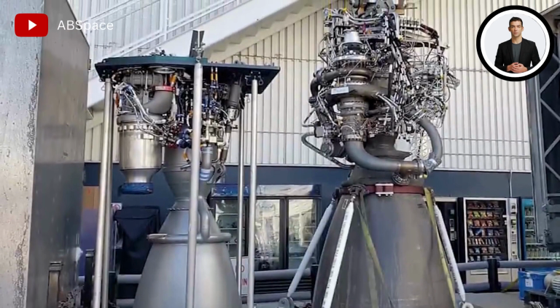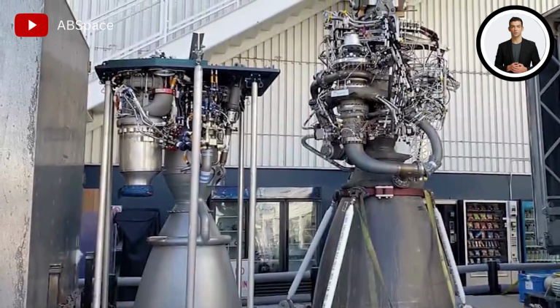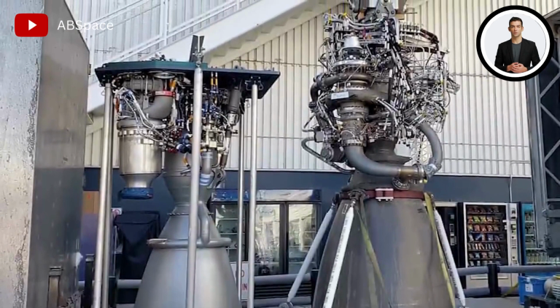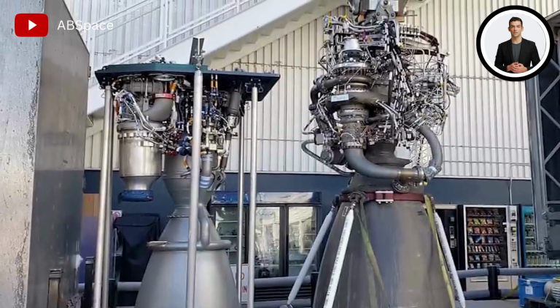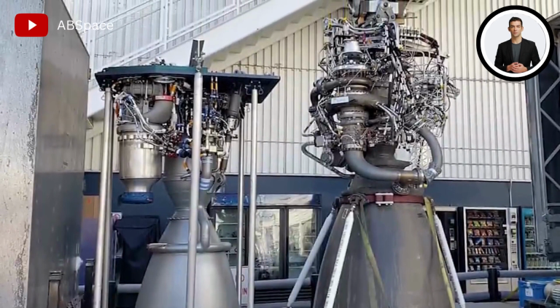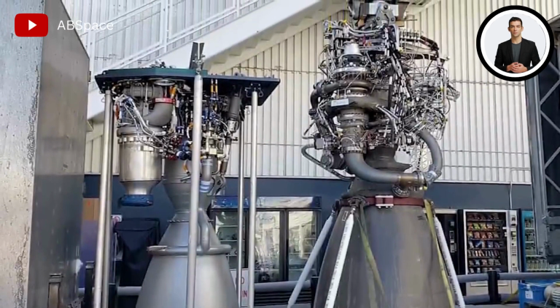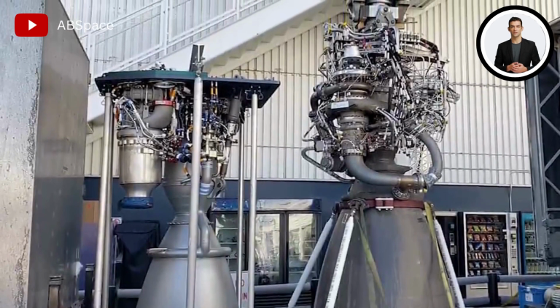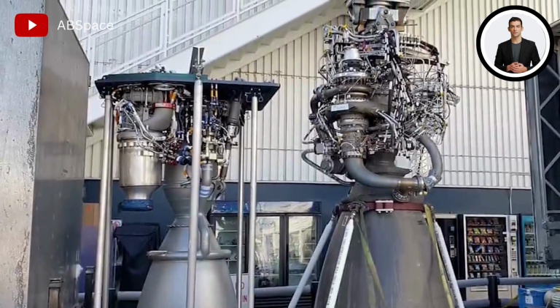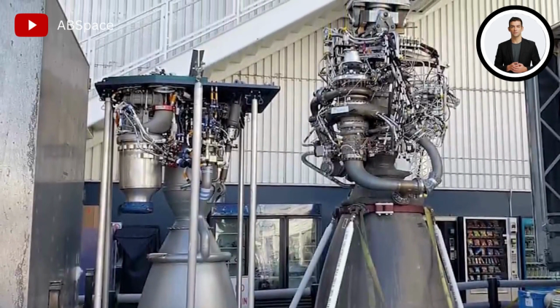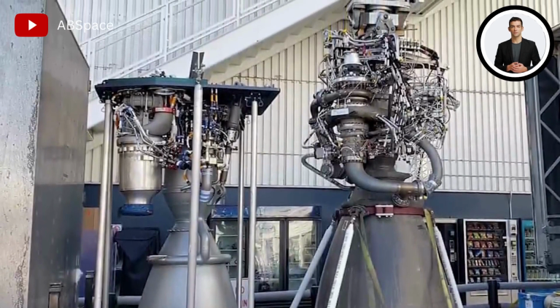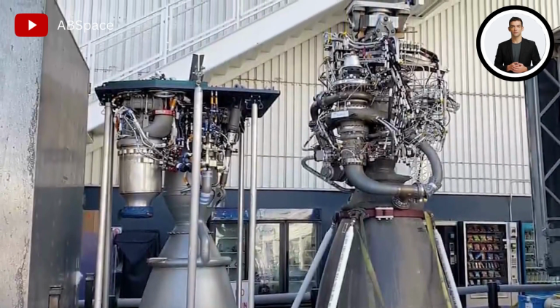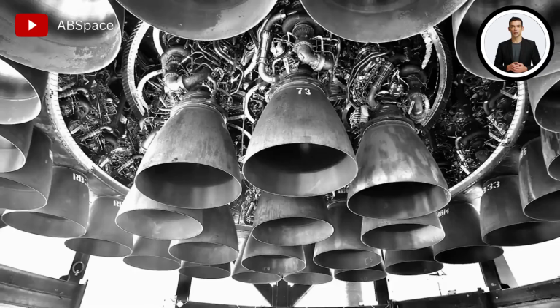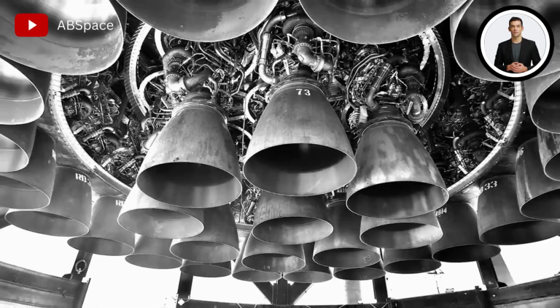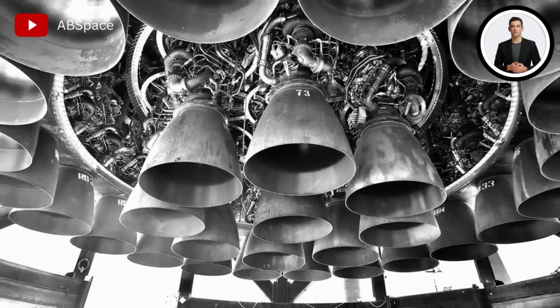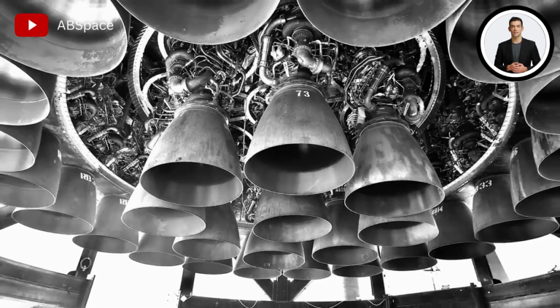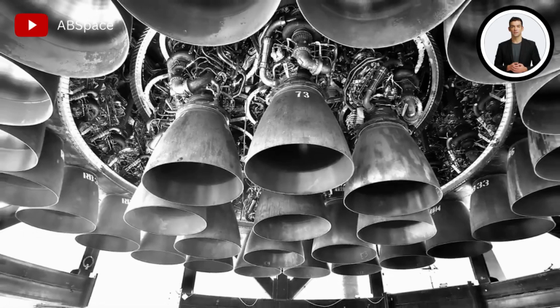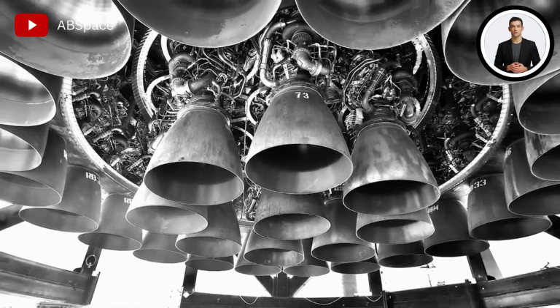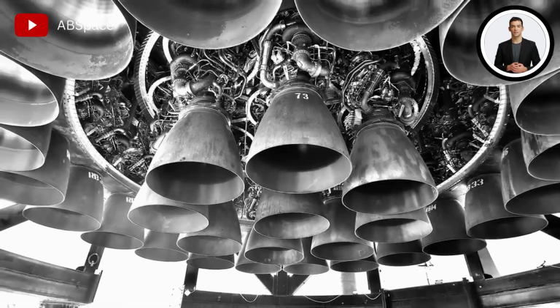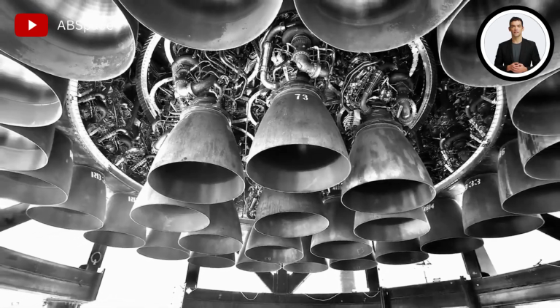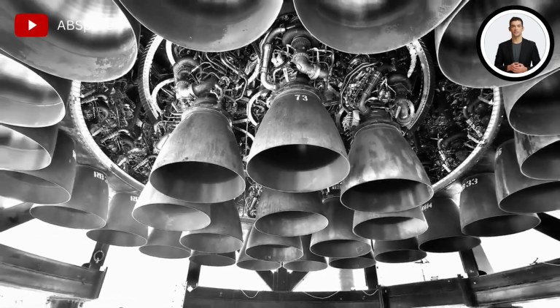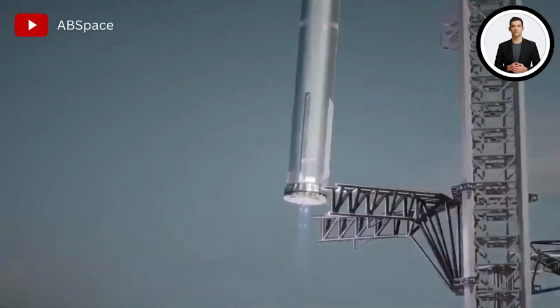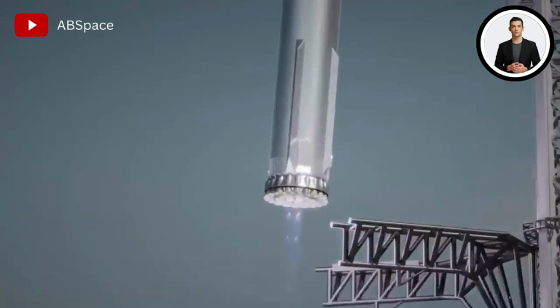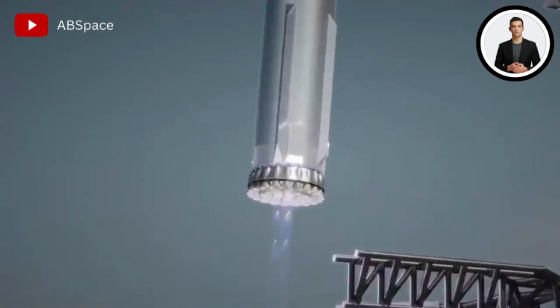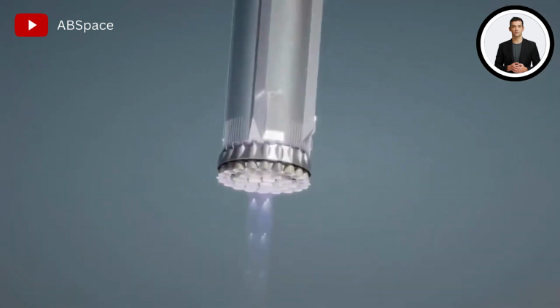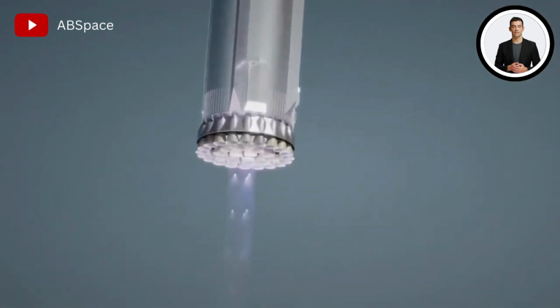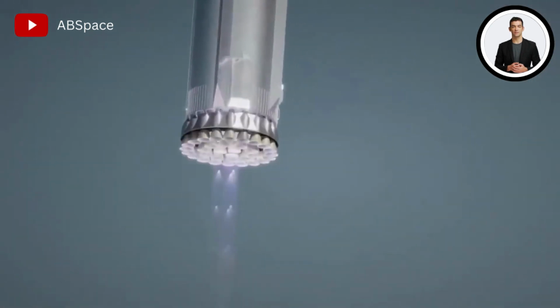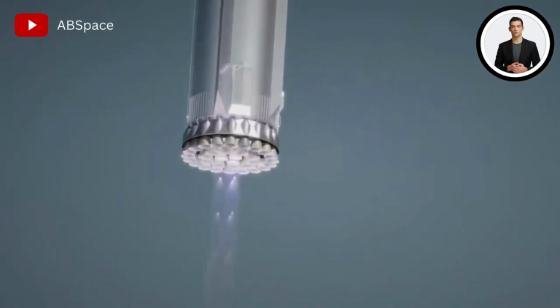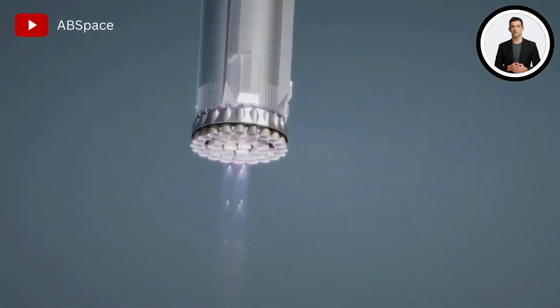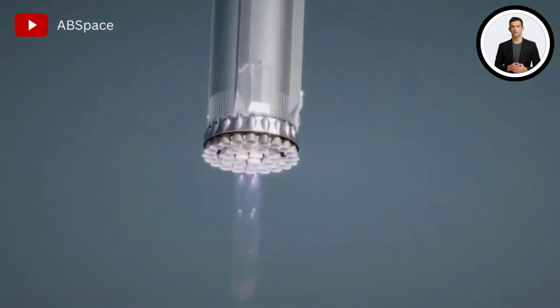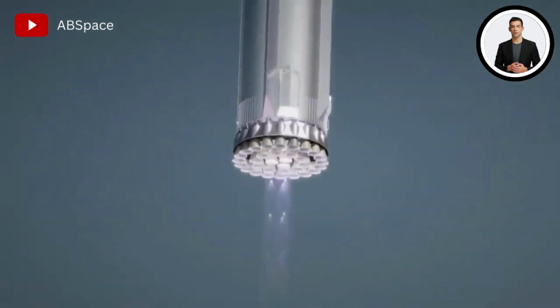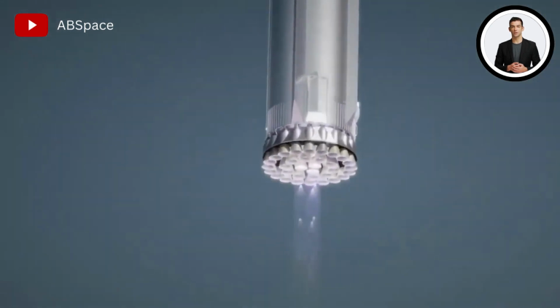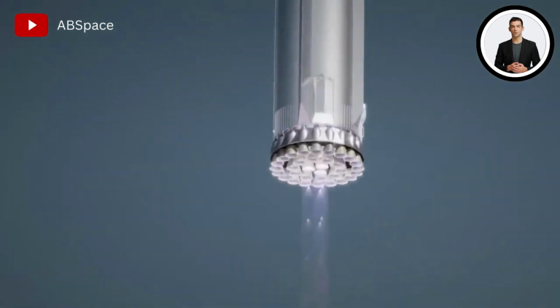As of now, only these upgrades have been done, and just by these changes the Raptor engines have passed all of their basic tests.